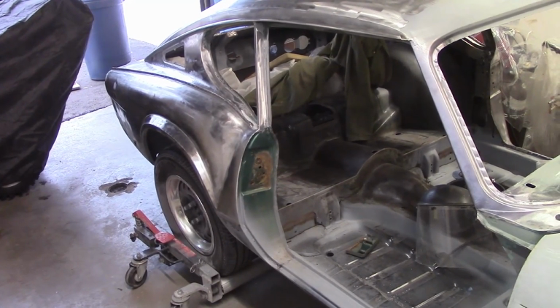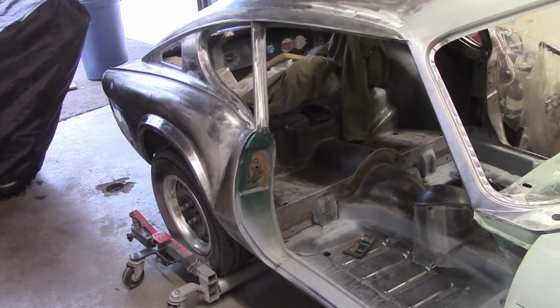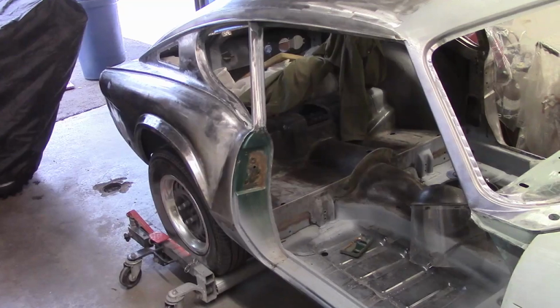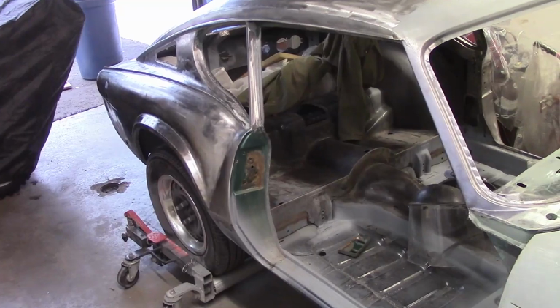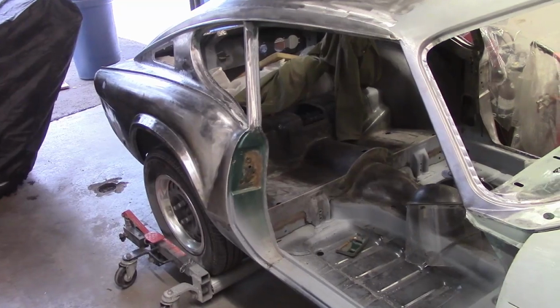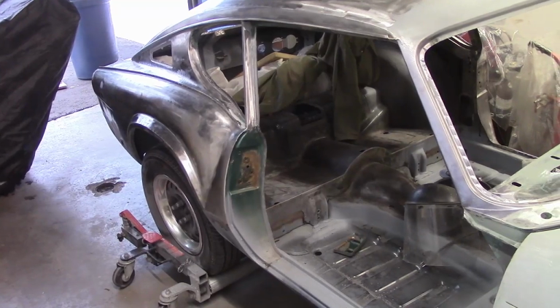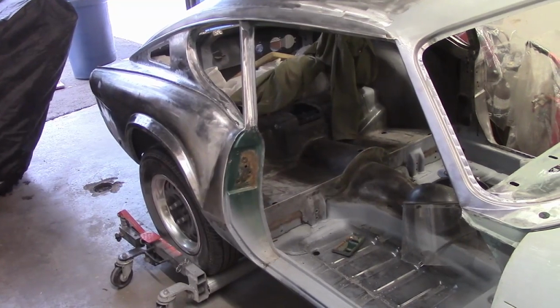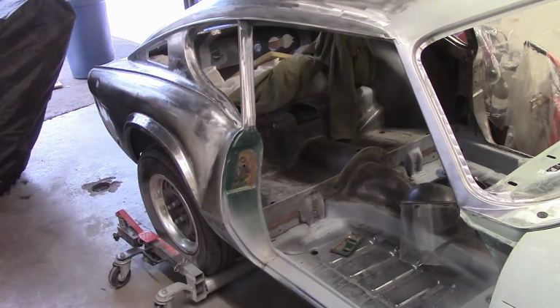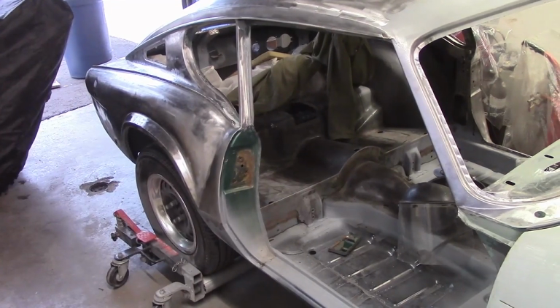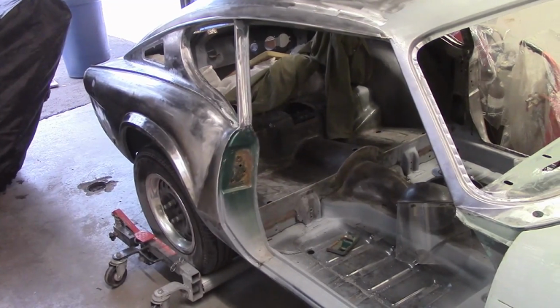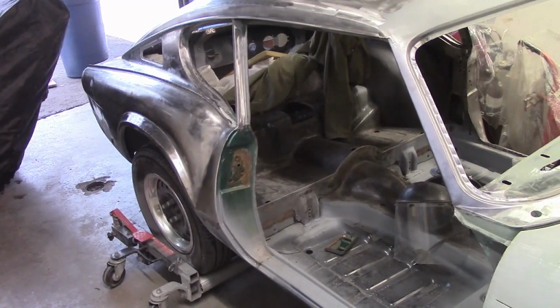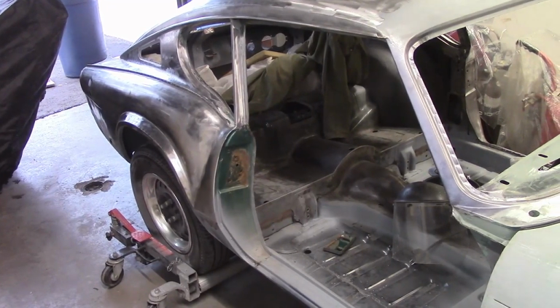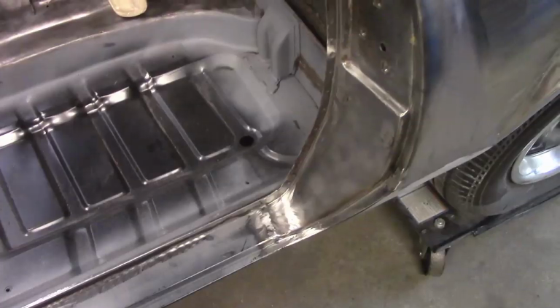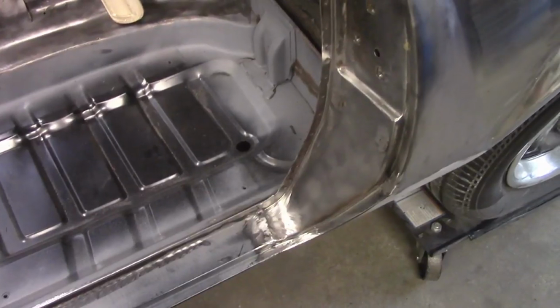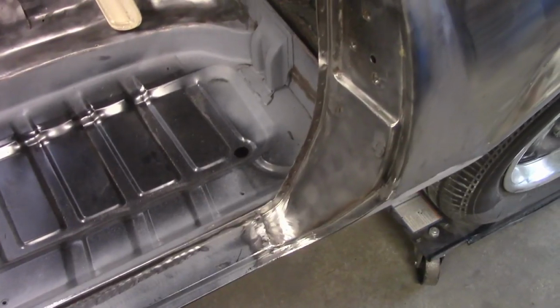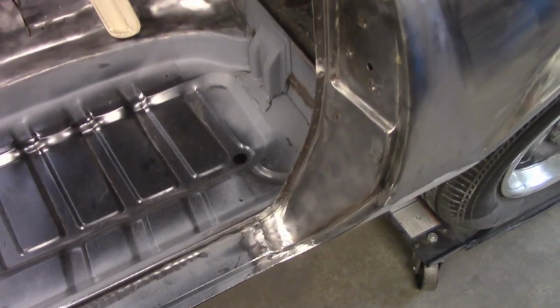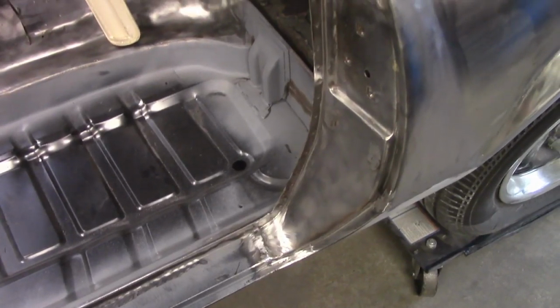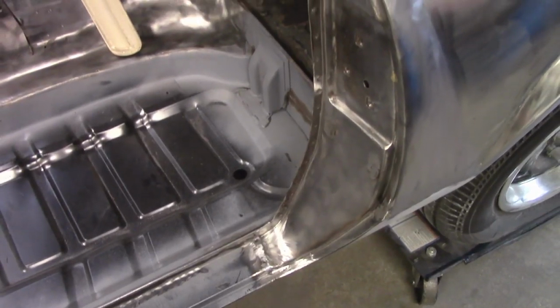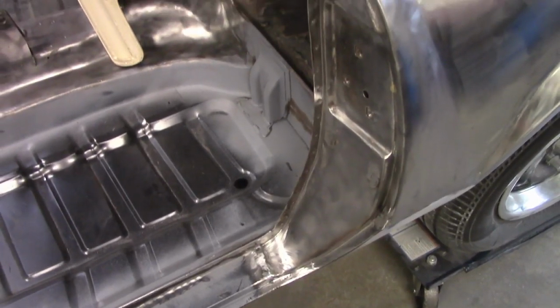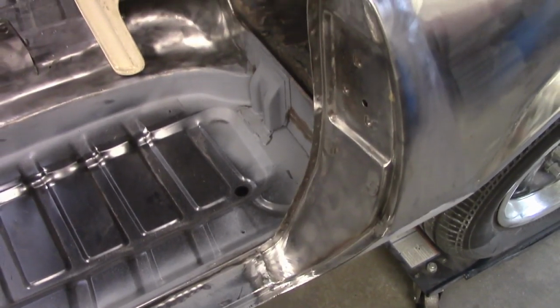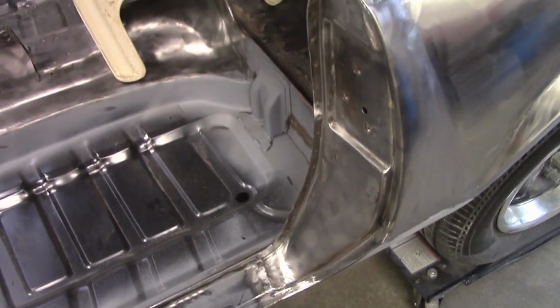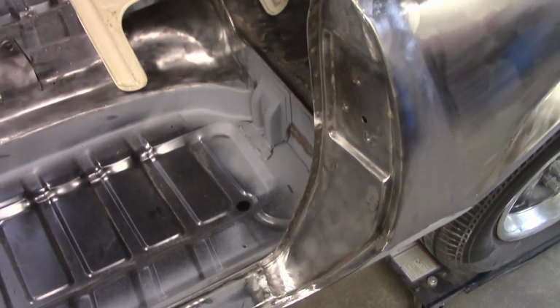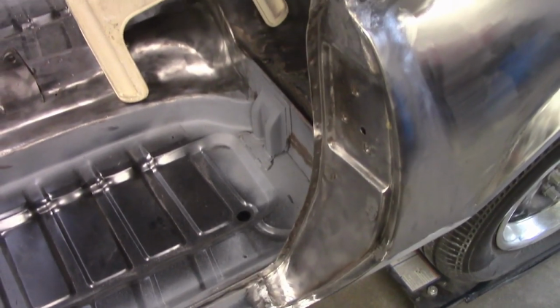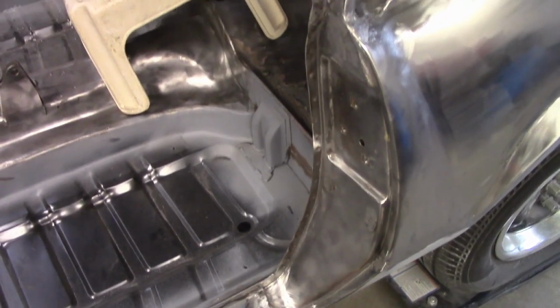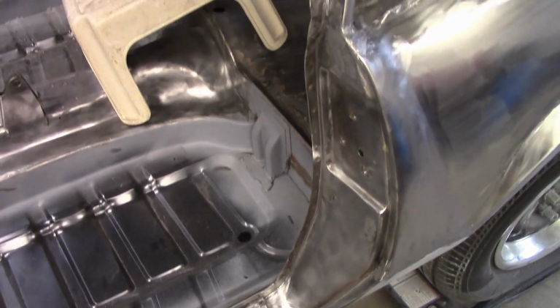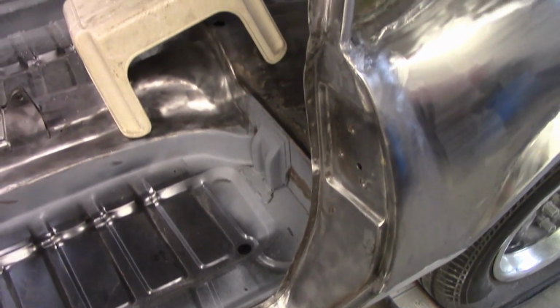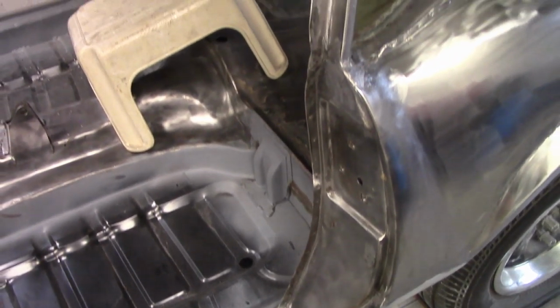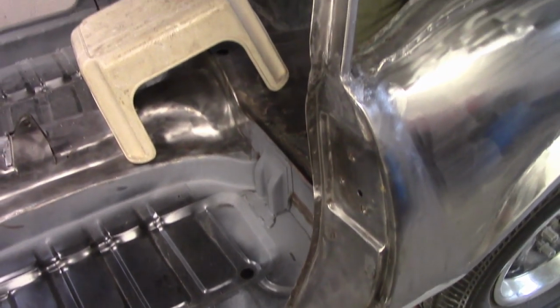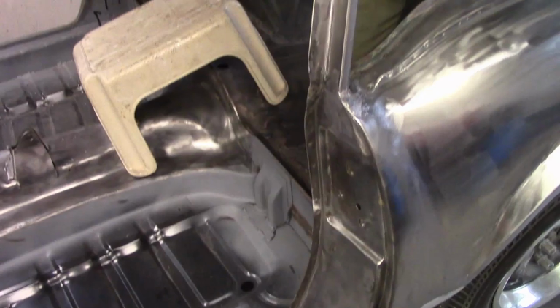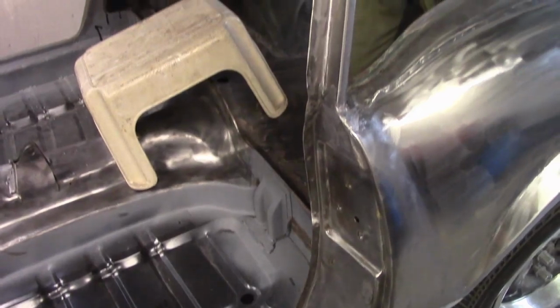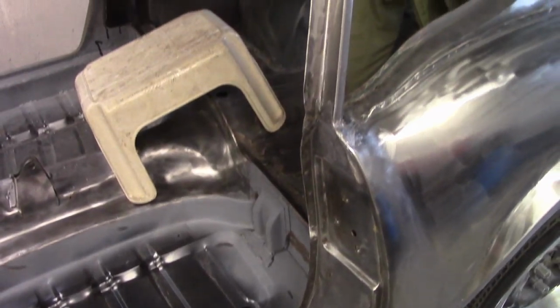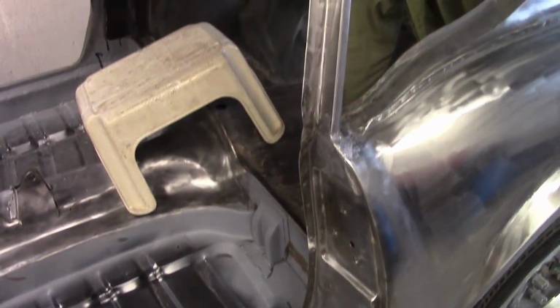With them out of the way, the B-pillar can be completely stripped down to bare metal and inspected. Thankfully, everything's looking good.